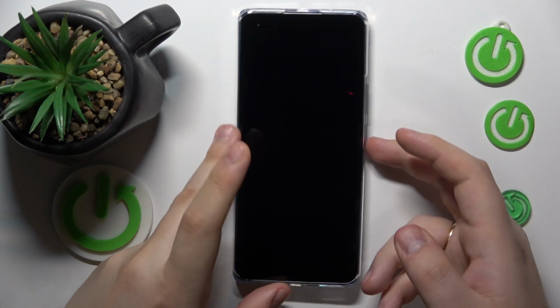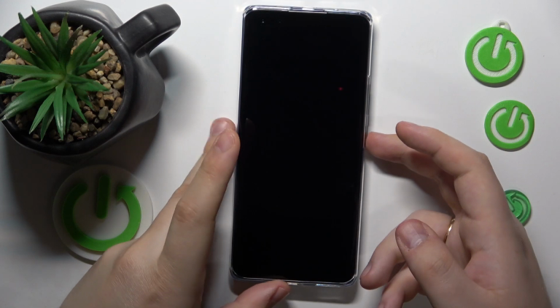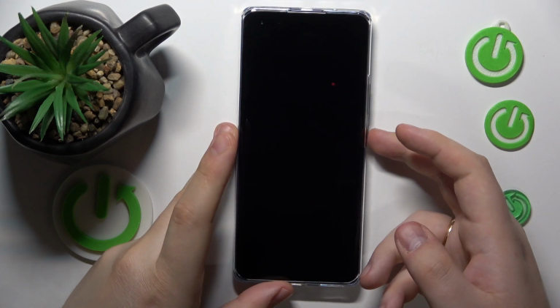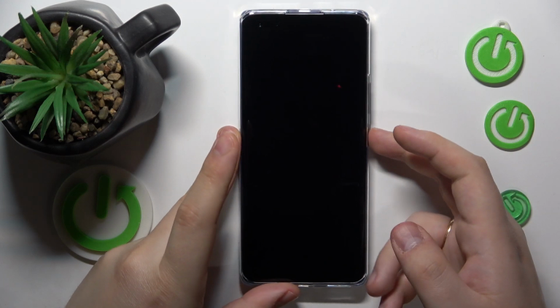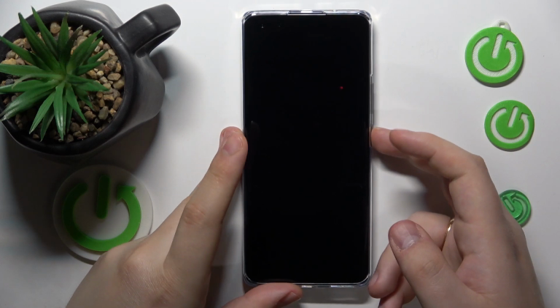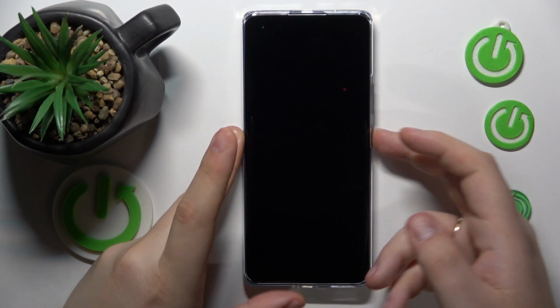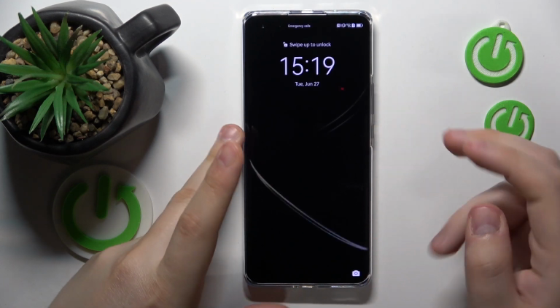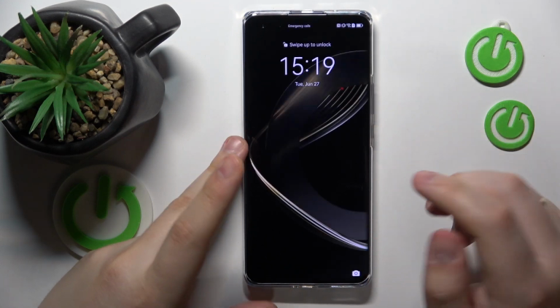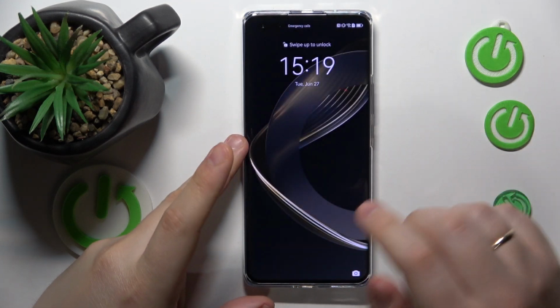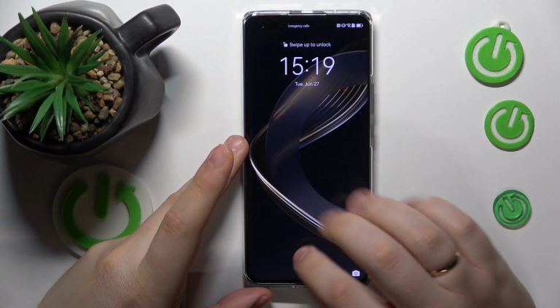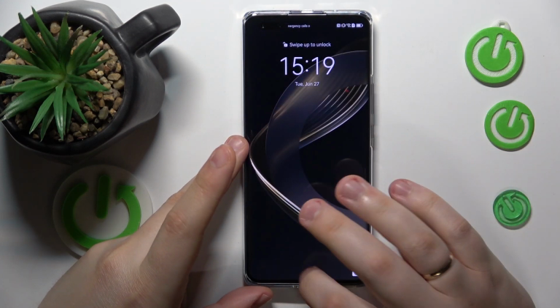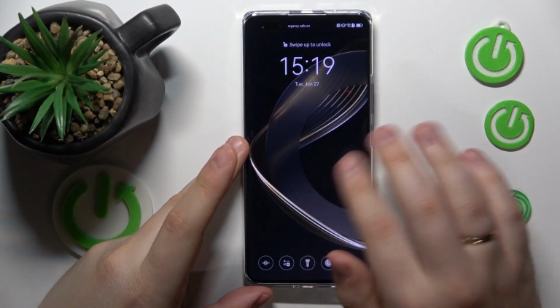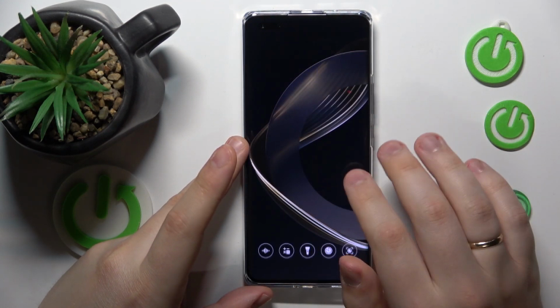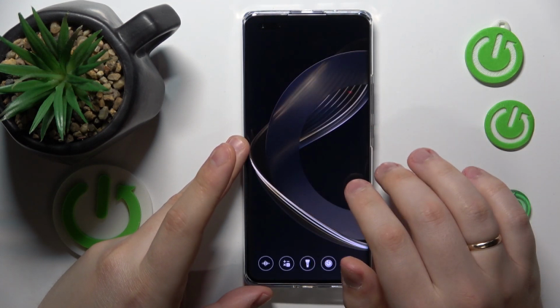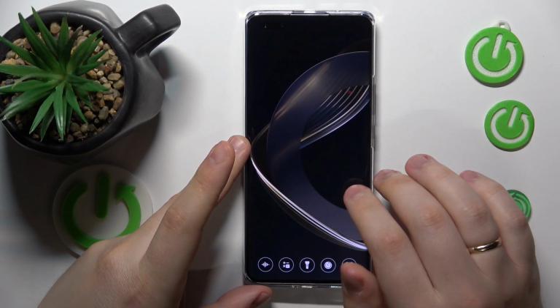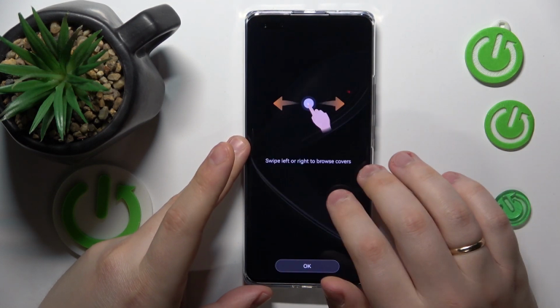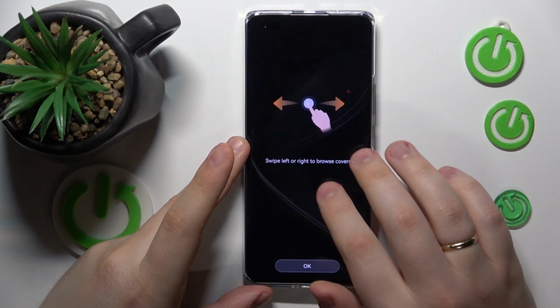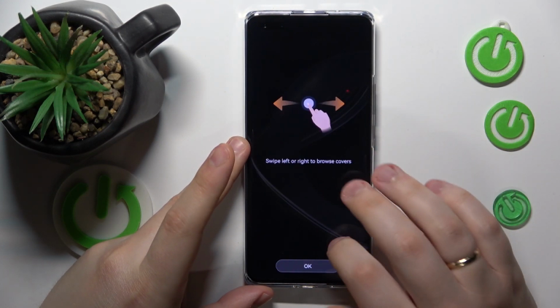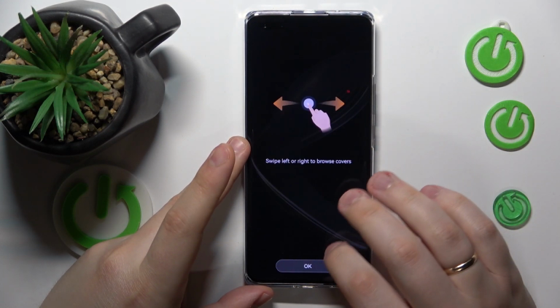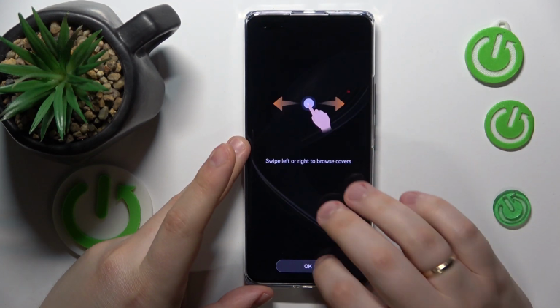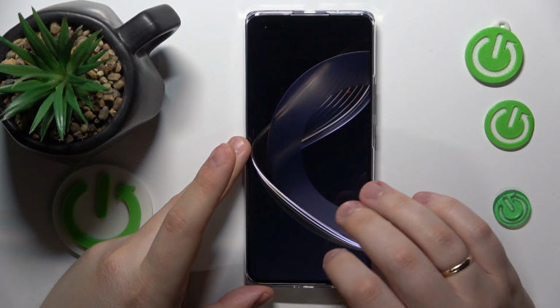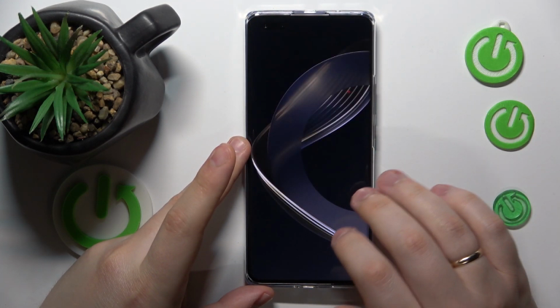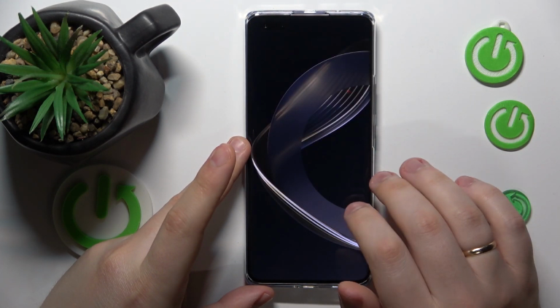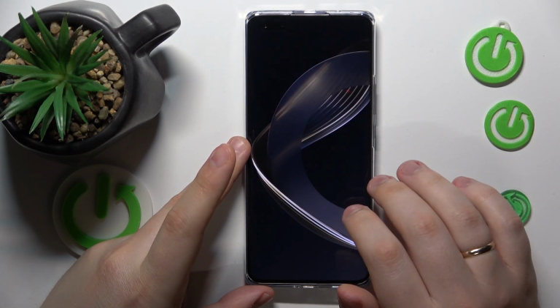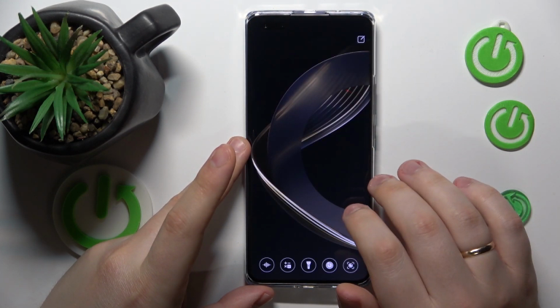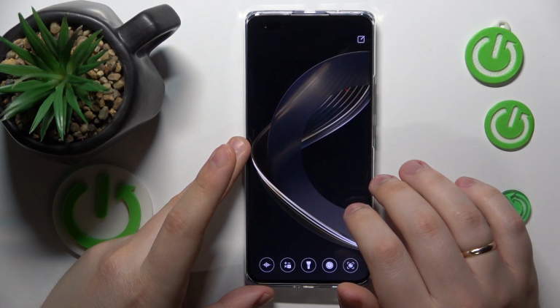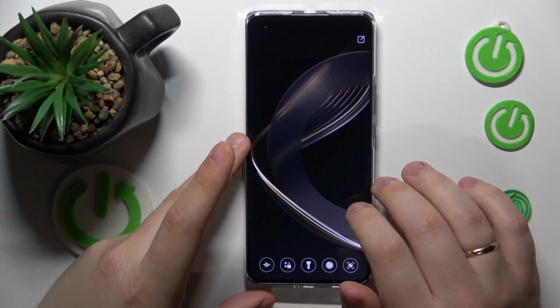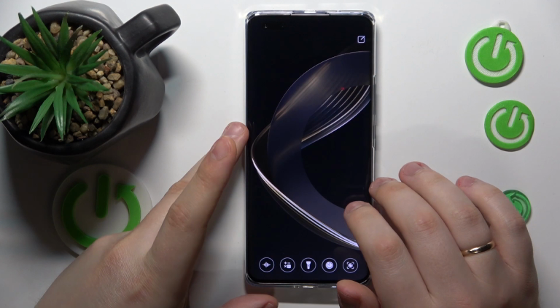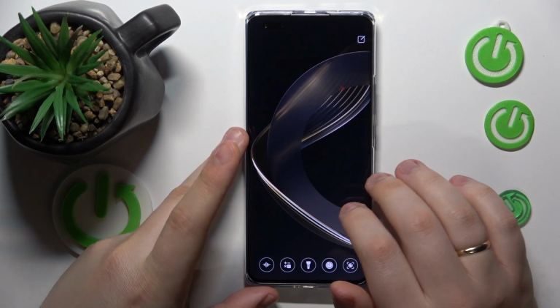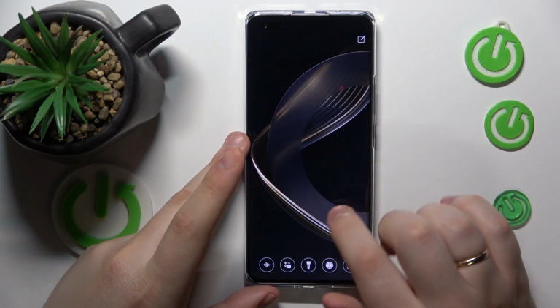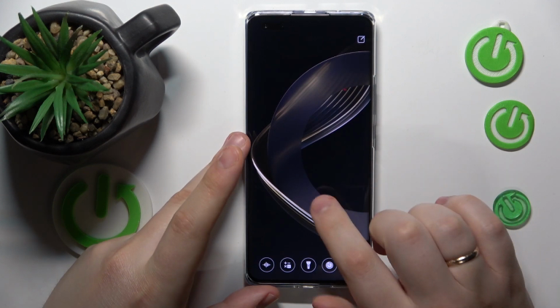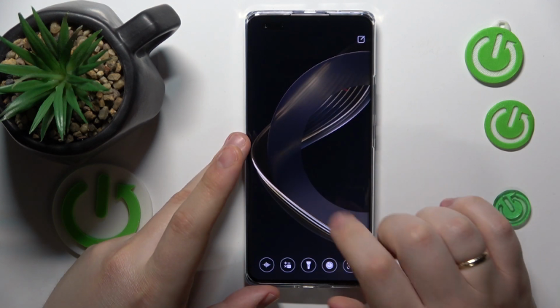Welcome to the Hard Reset Info YouTube channel. Today I'm going to show how you can format a Huawei phone.